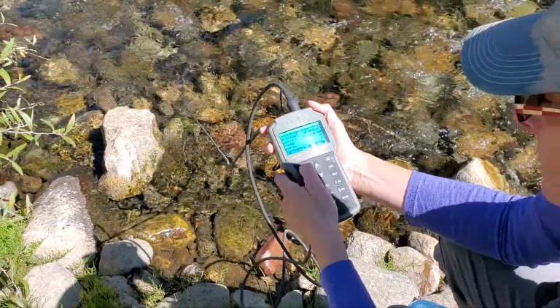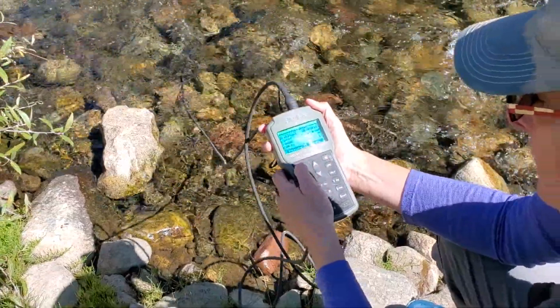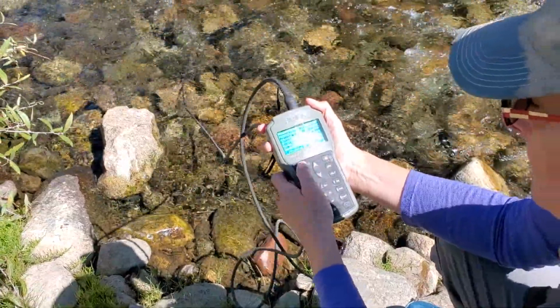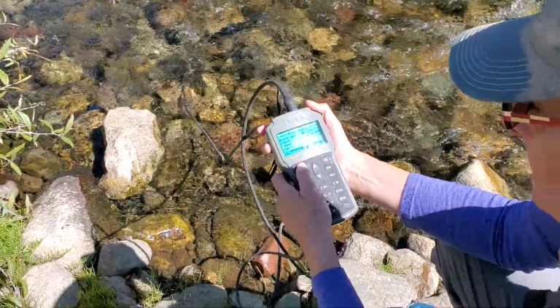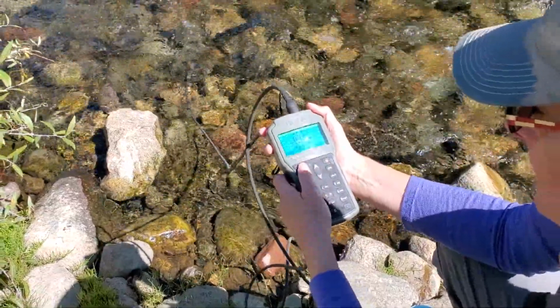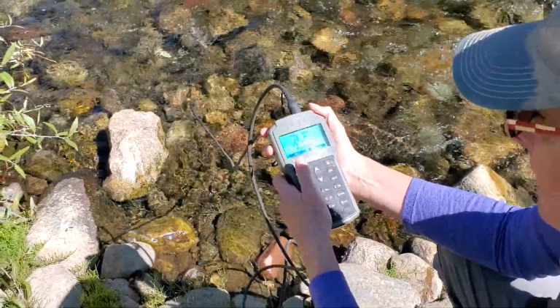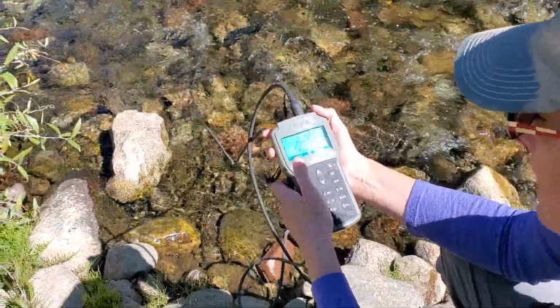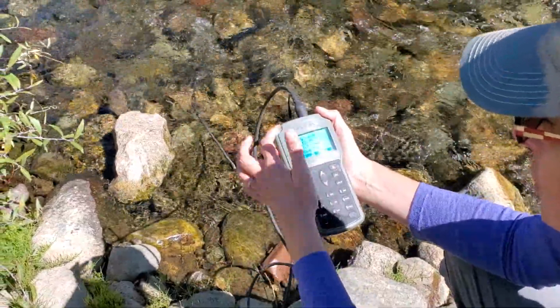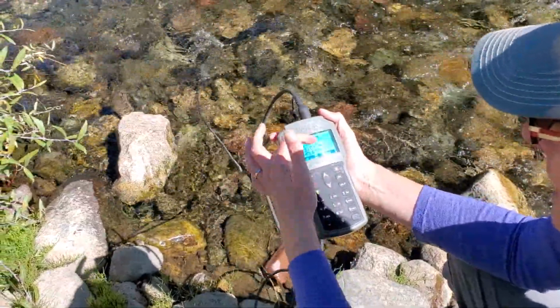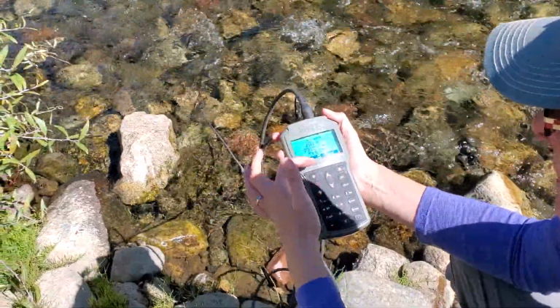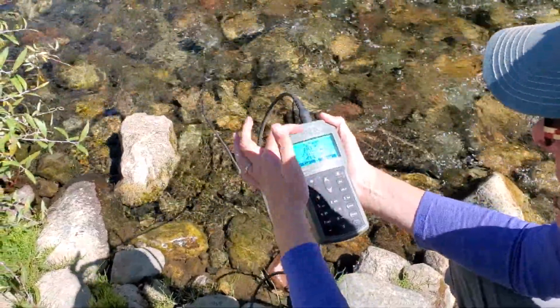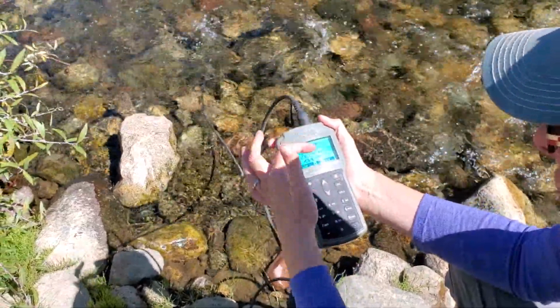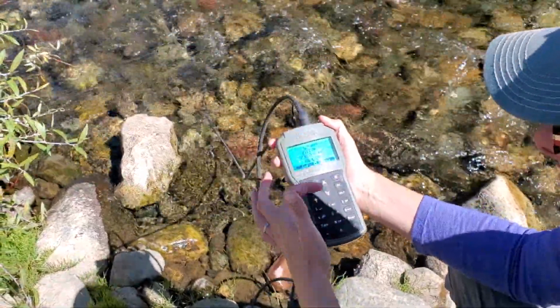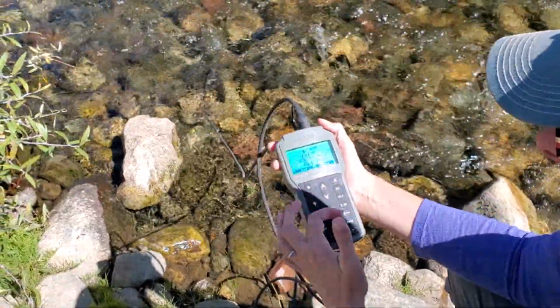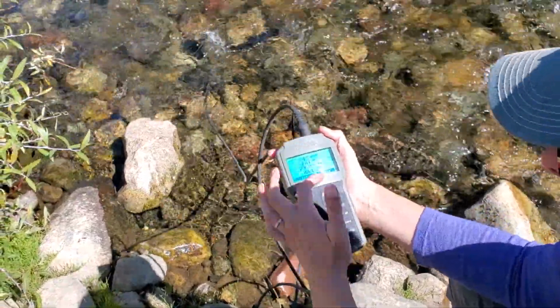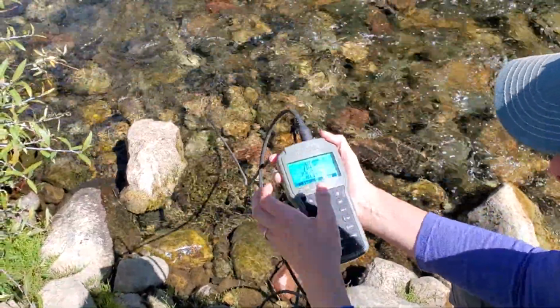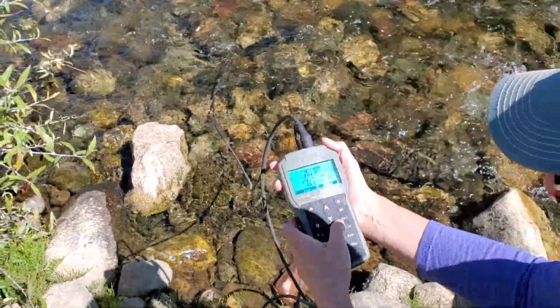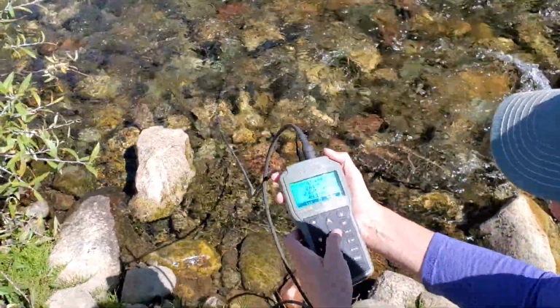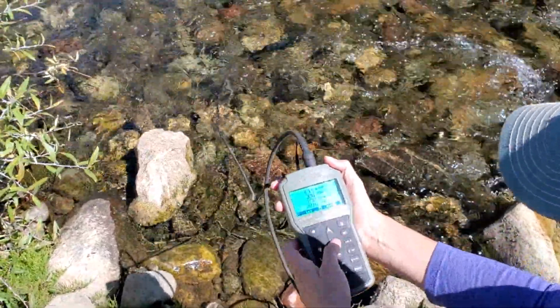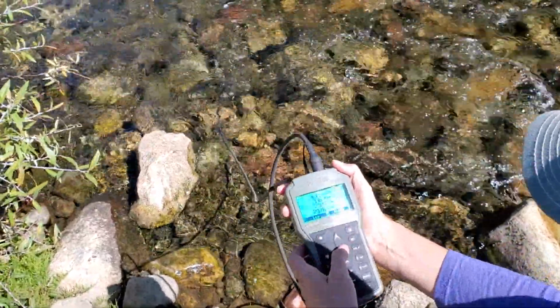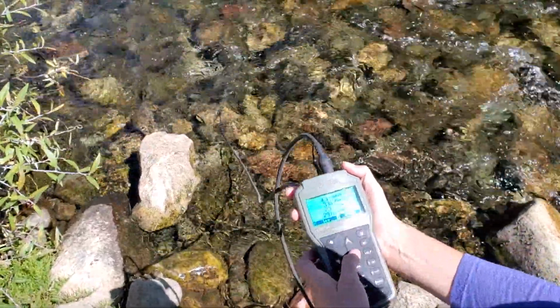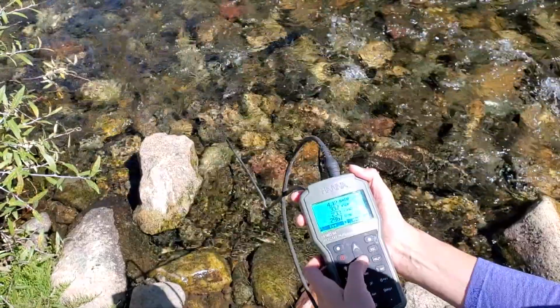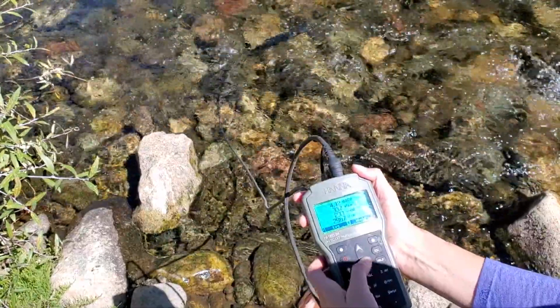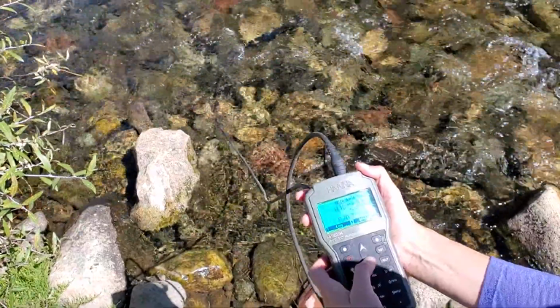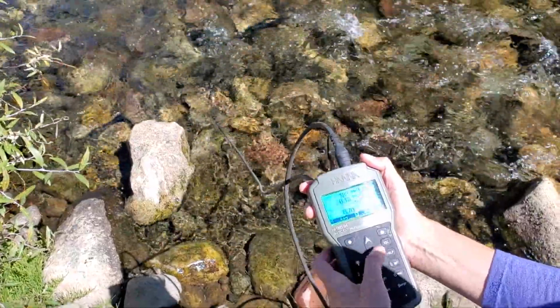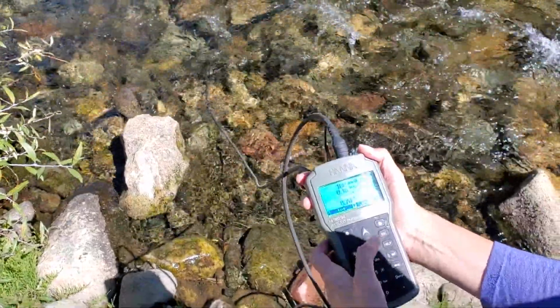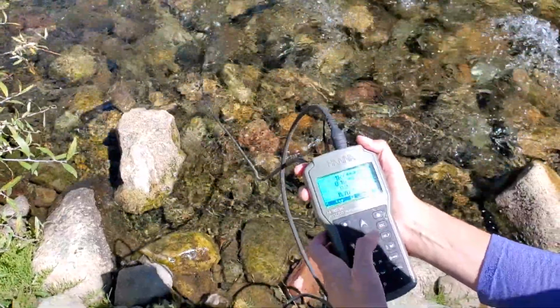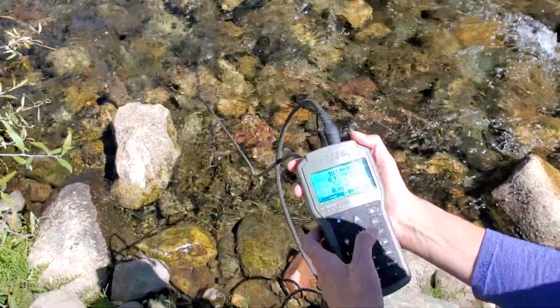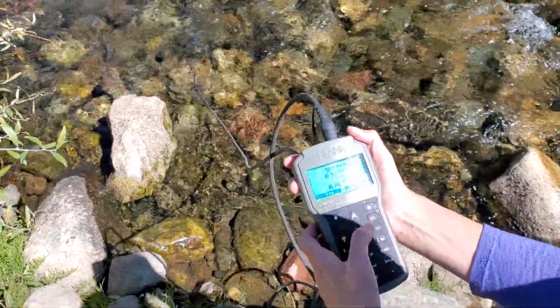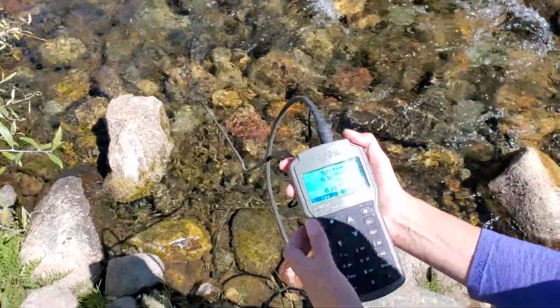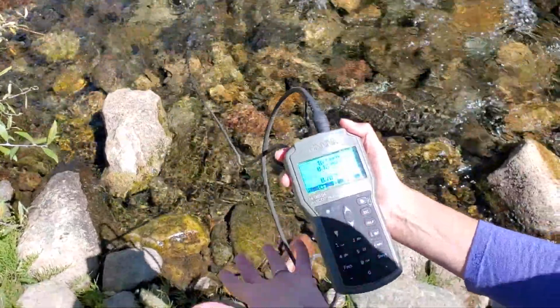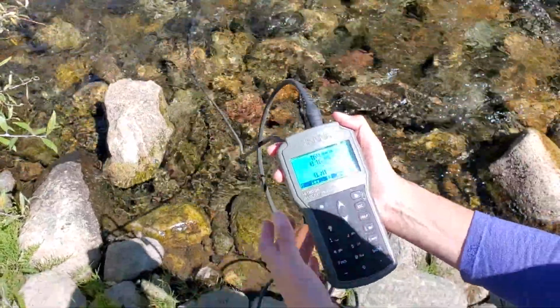And so we would just hit measure, and it would measure the parameters of our probe.